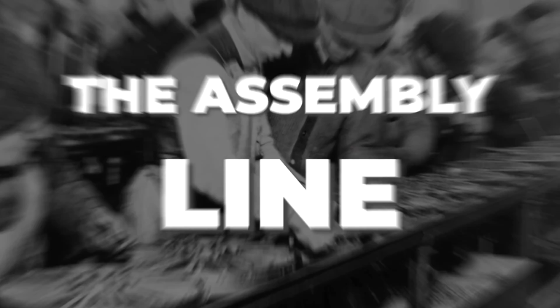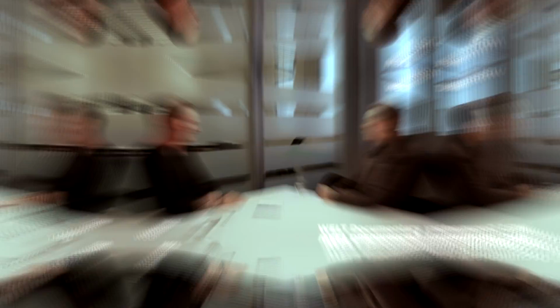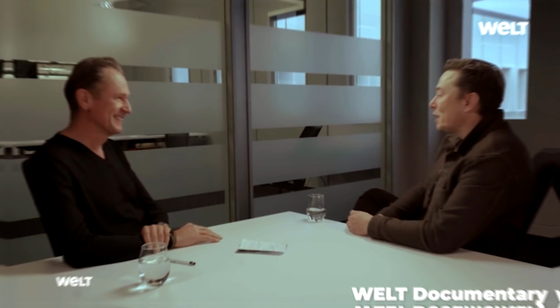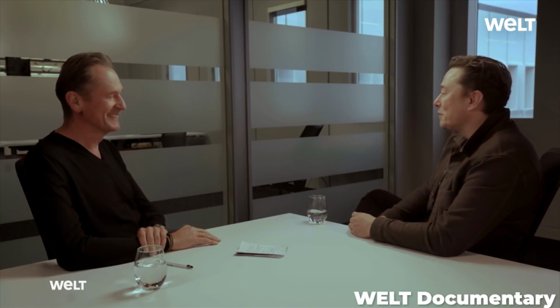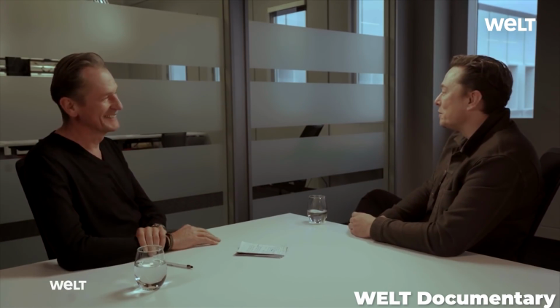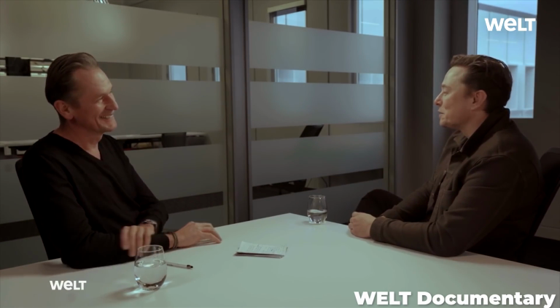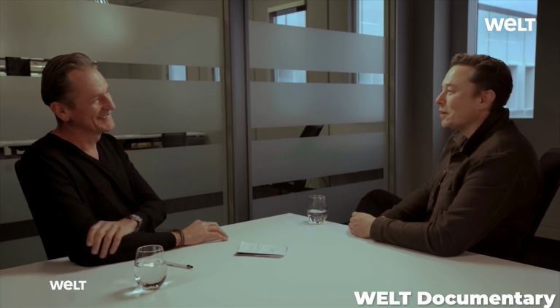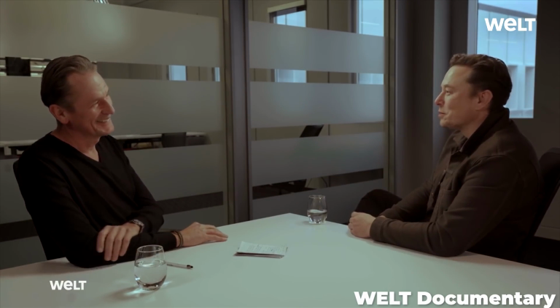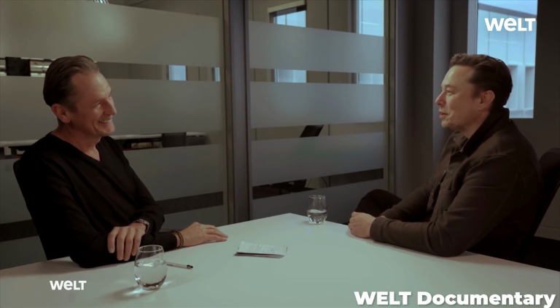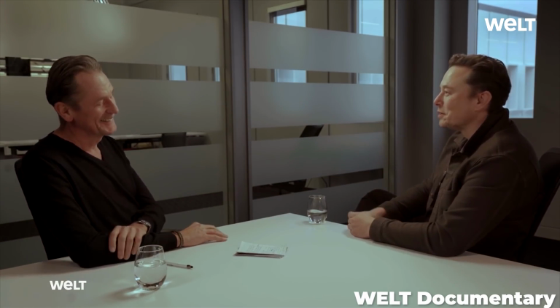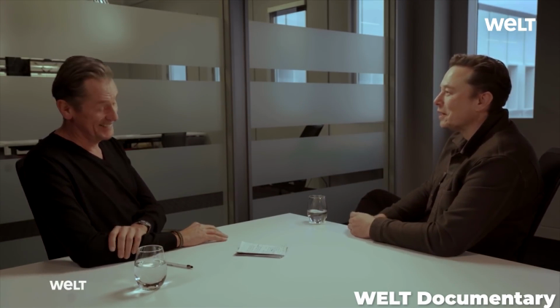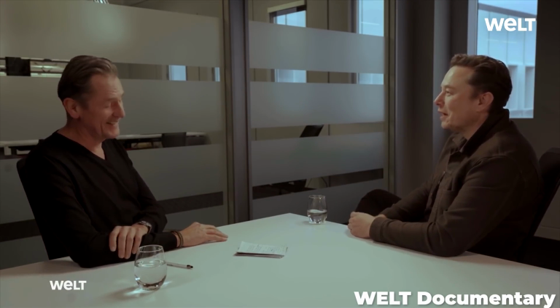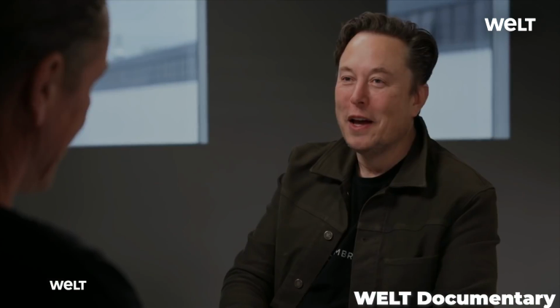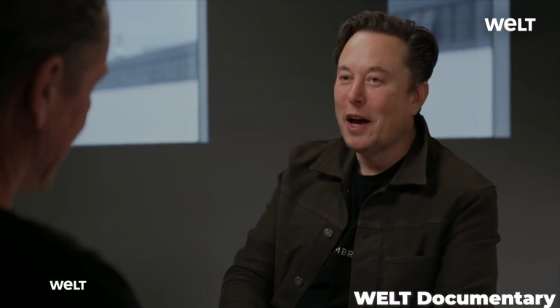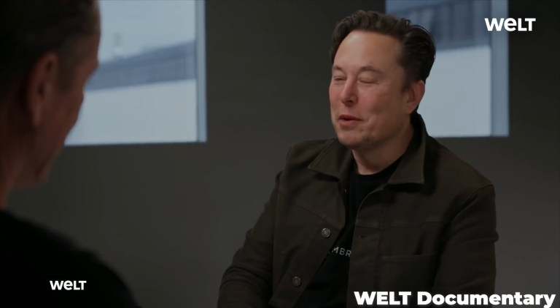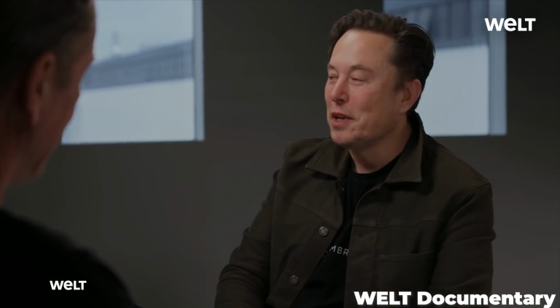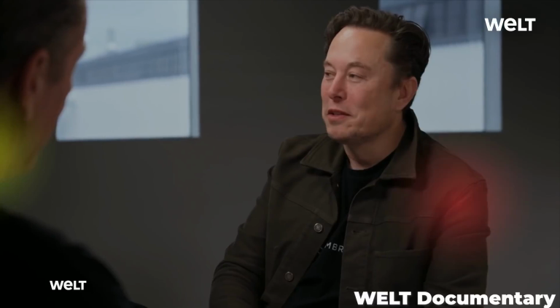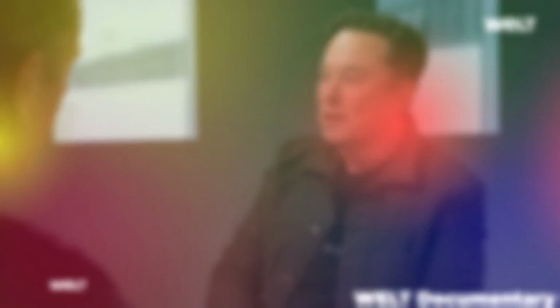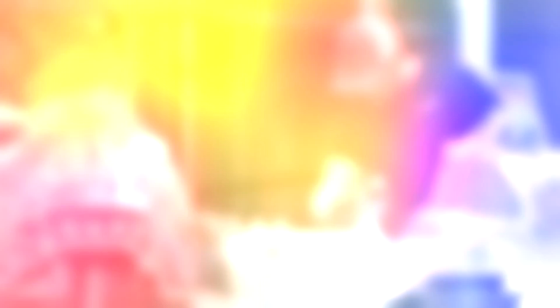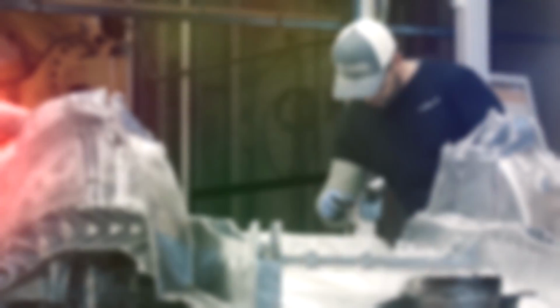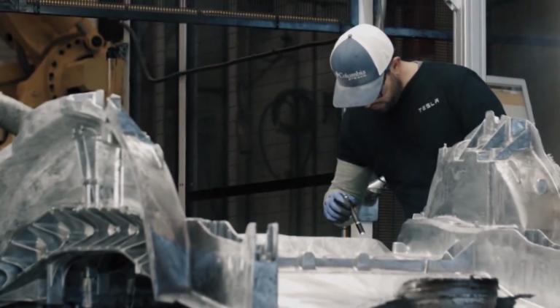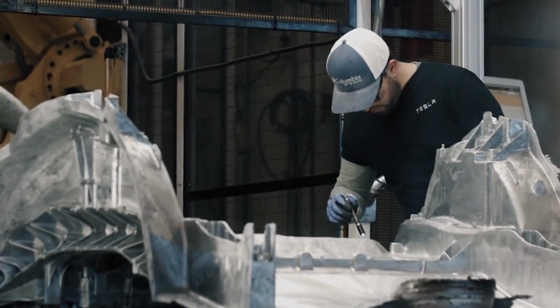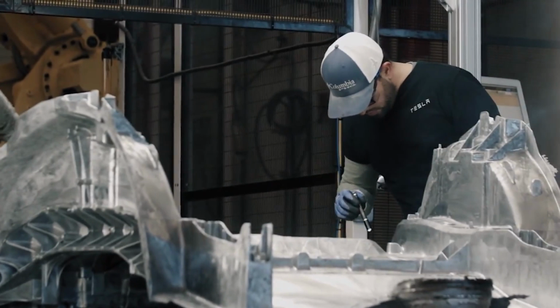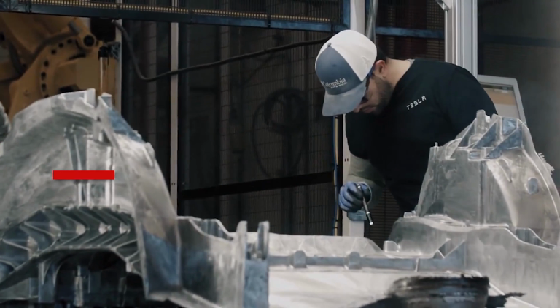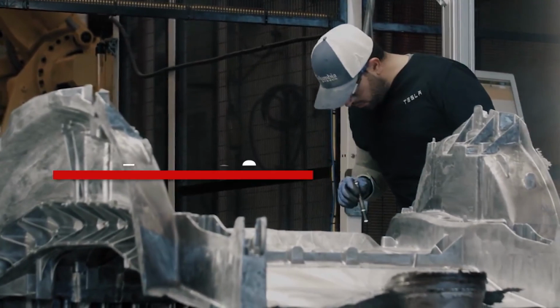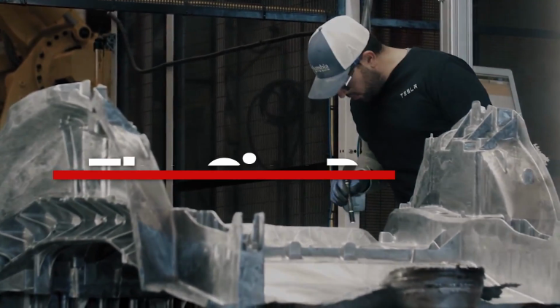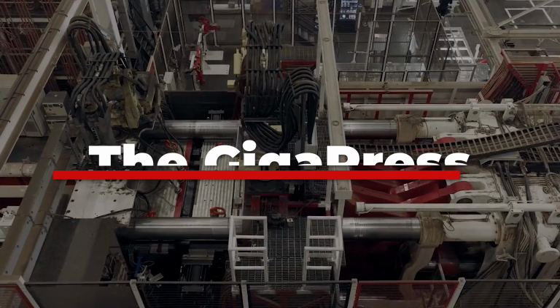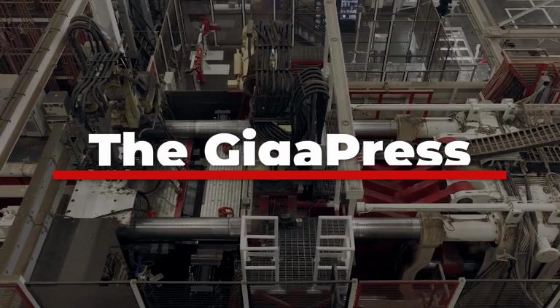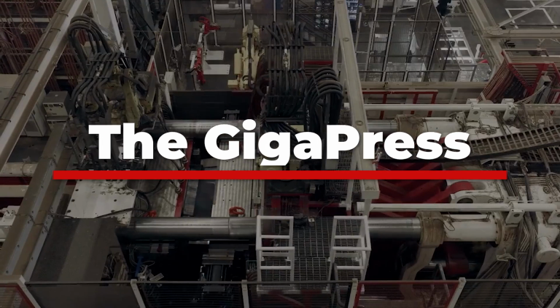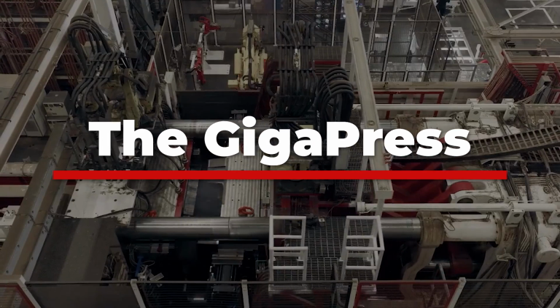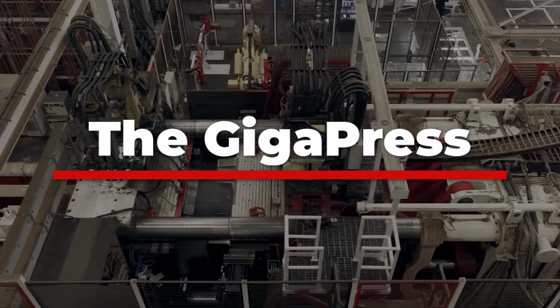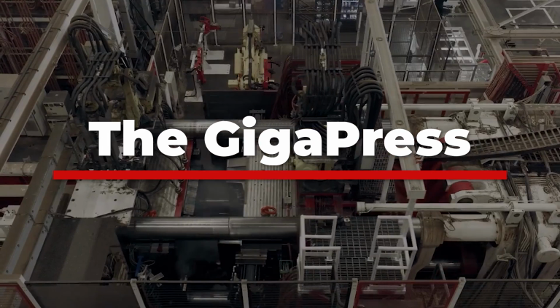Now, in the 21st century, Elon Musk has his own revolutionary answer: the Gigapress.